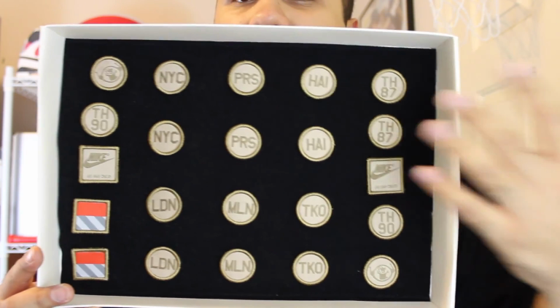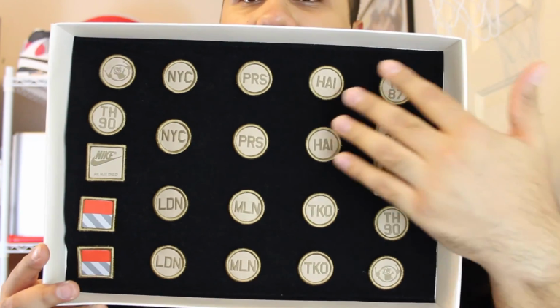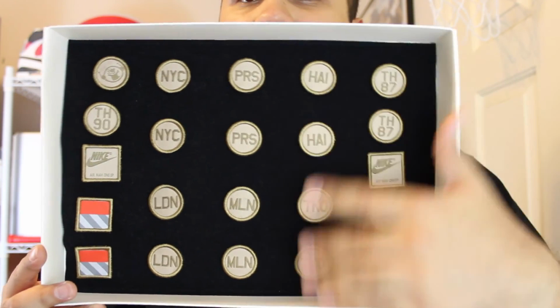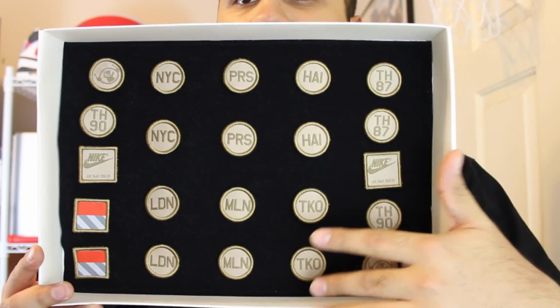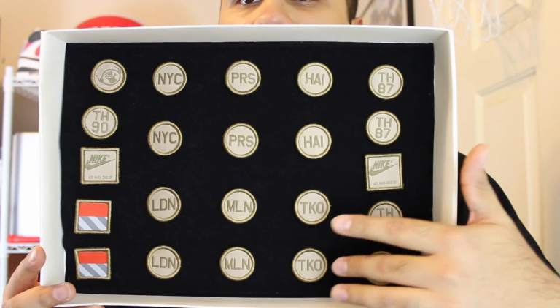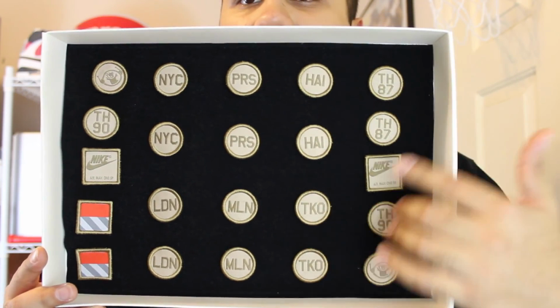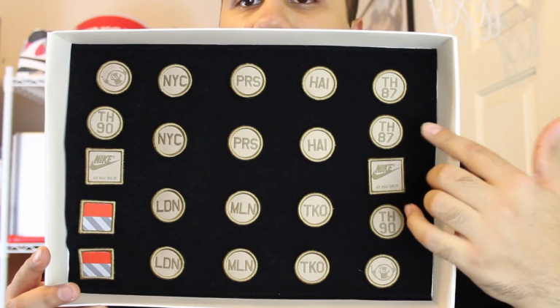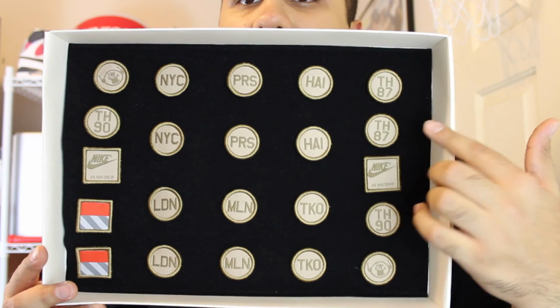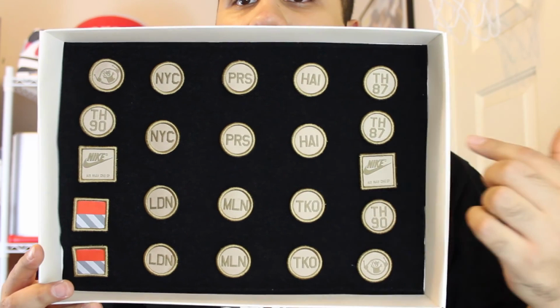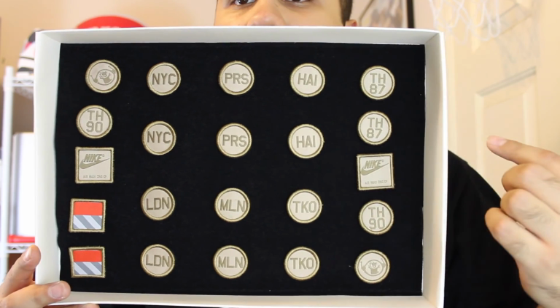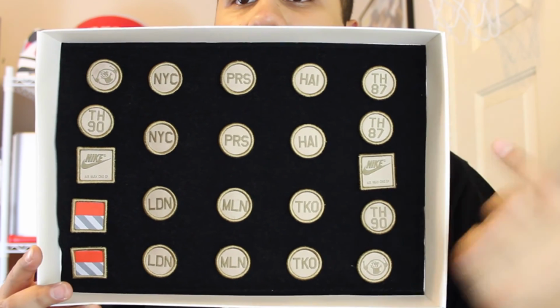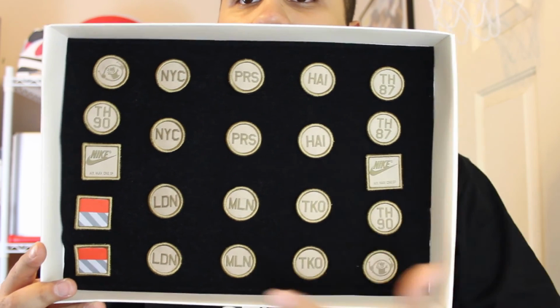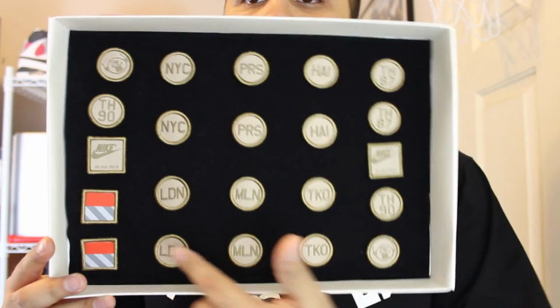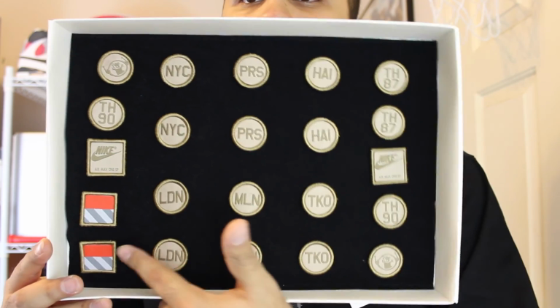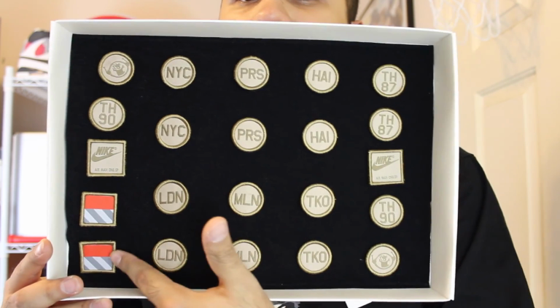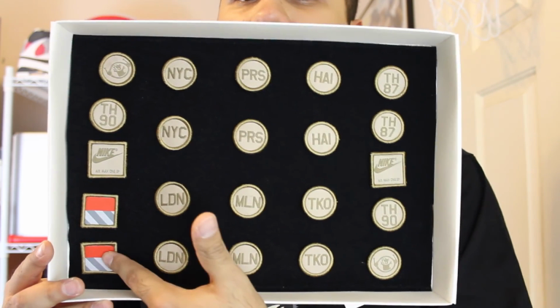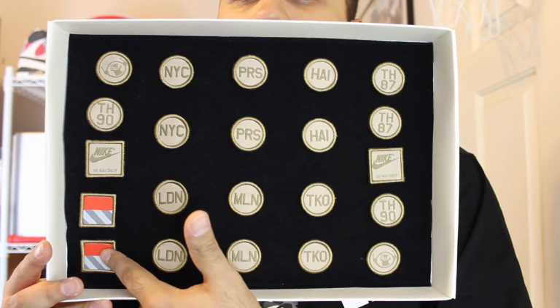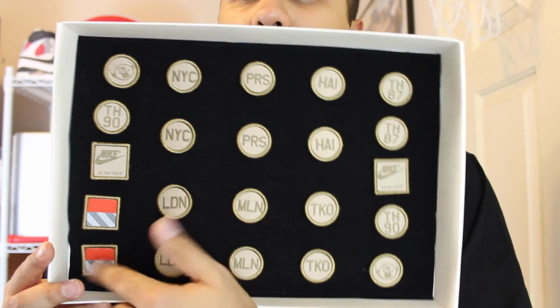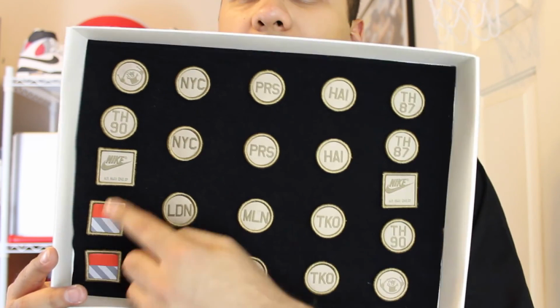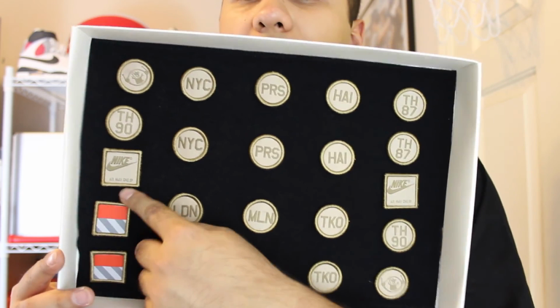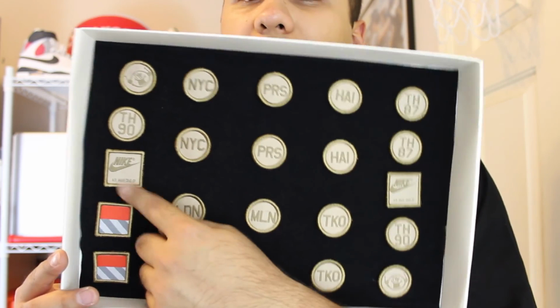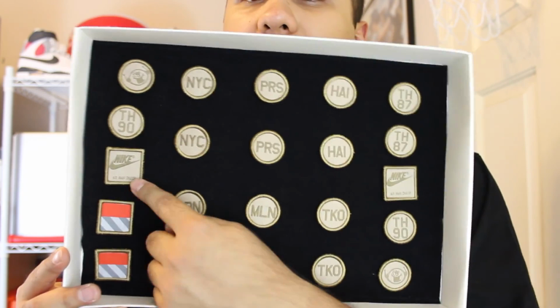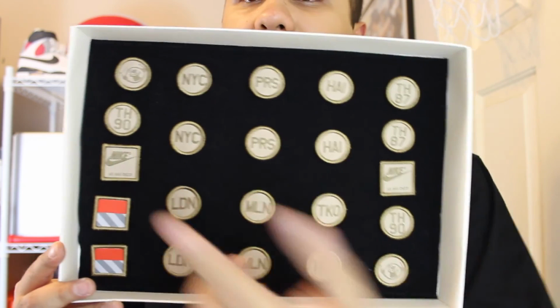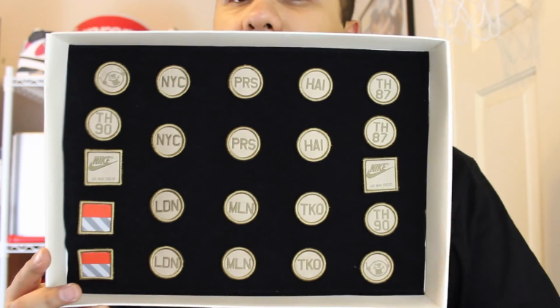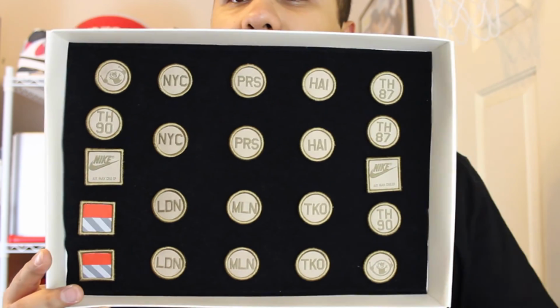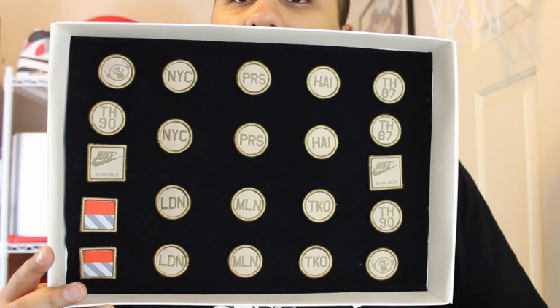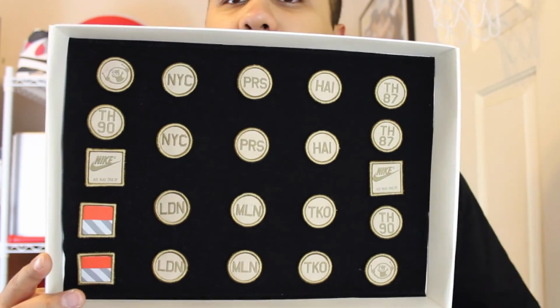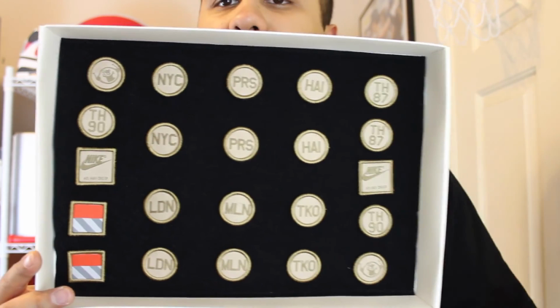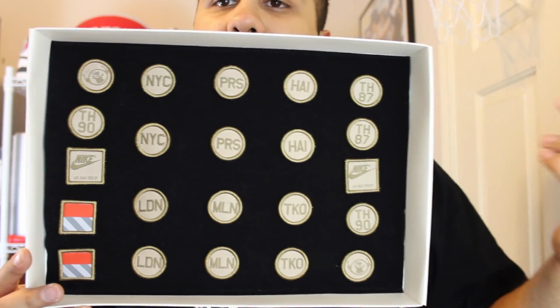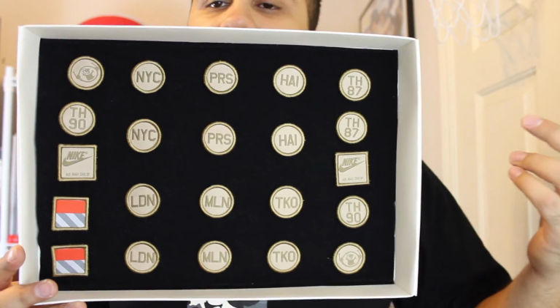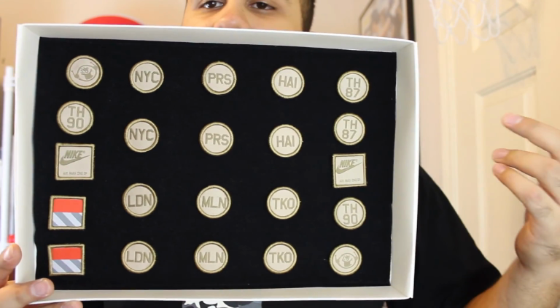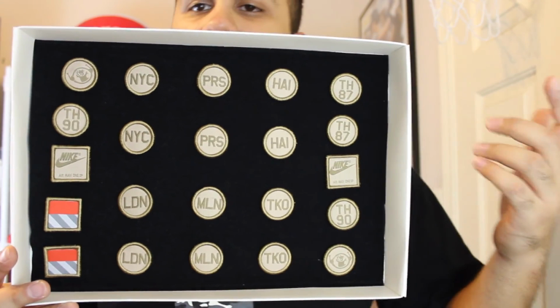It has different cities listed, it has a little alien head, the Air Max logo, and the Nike Air 1VSP tag.